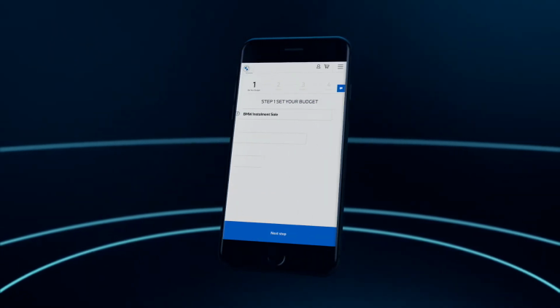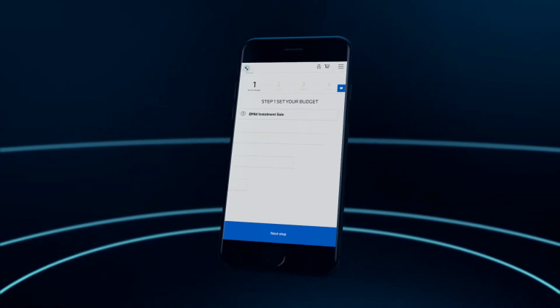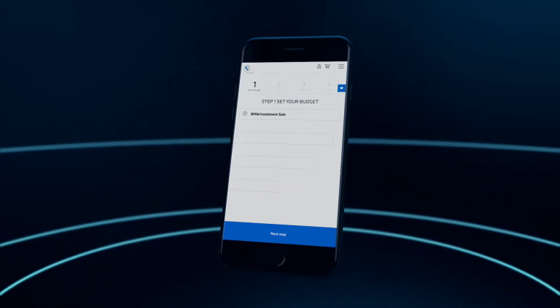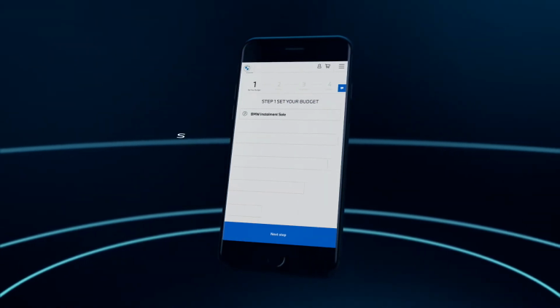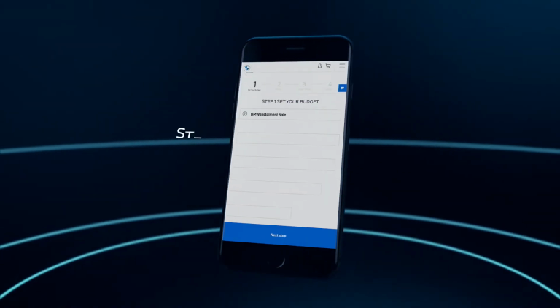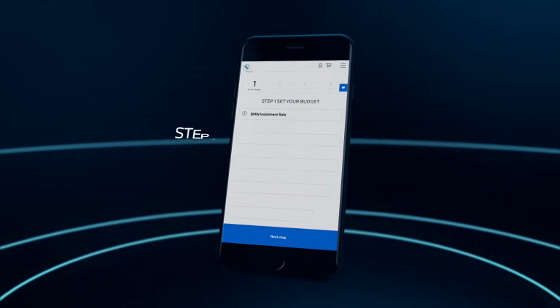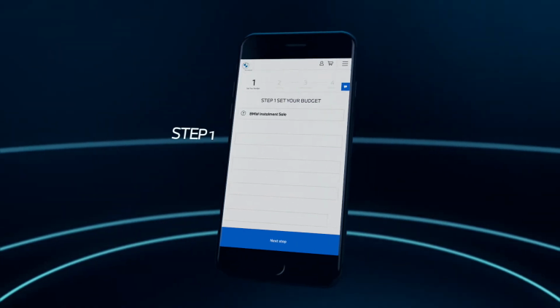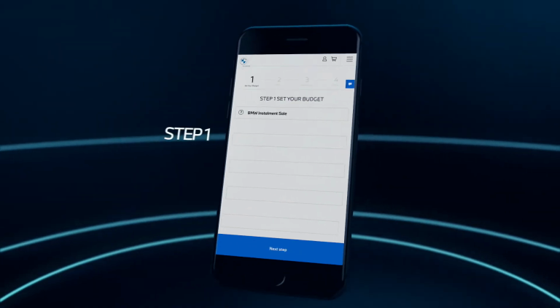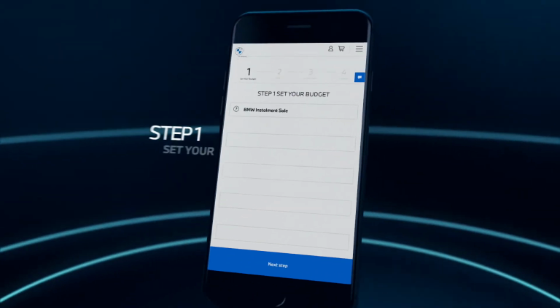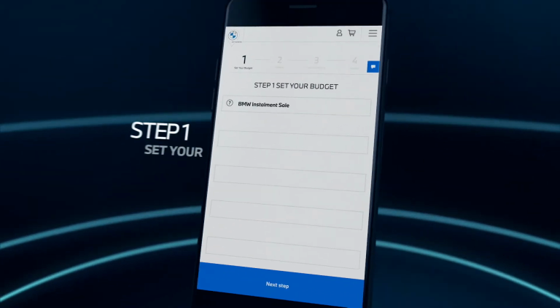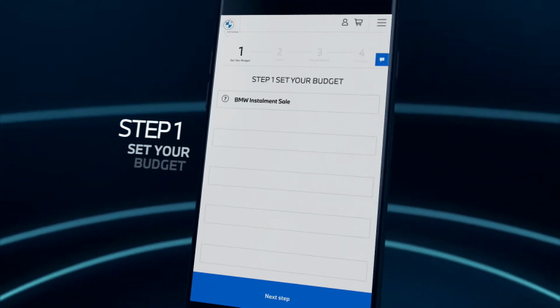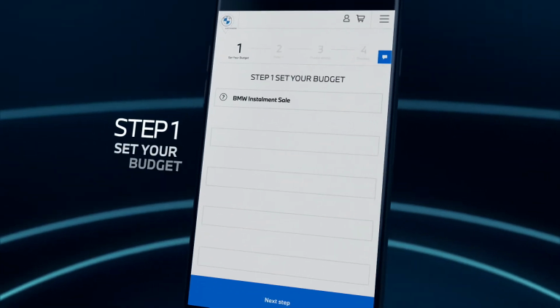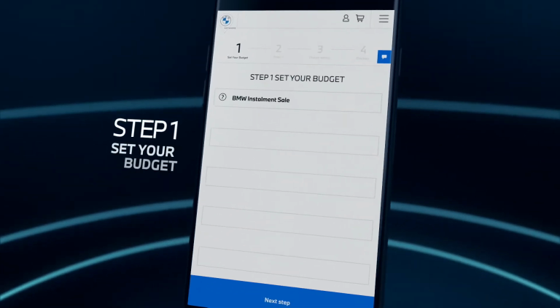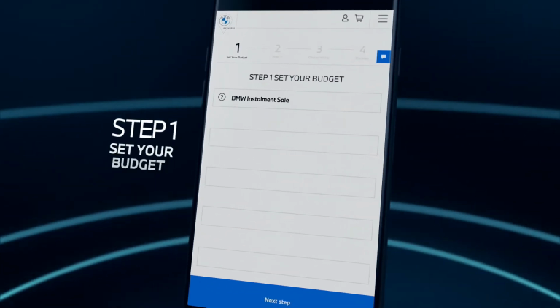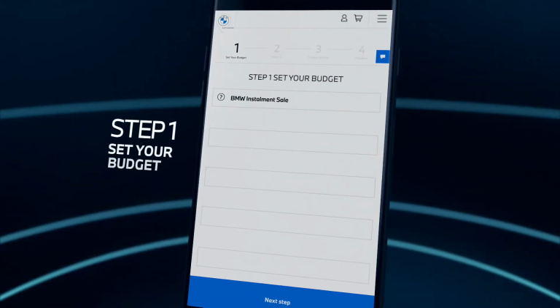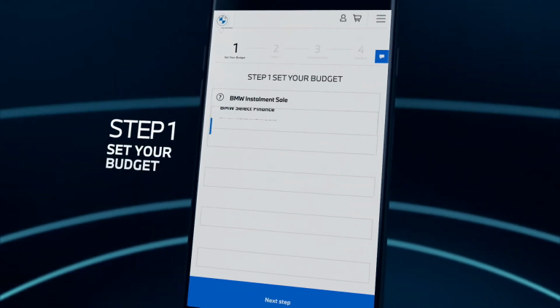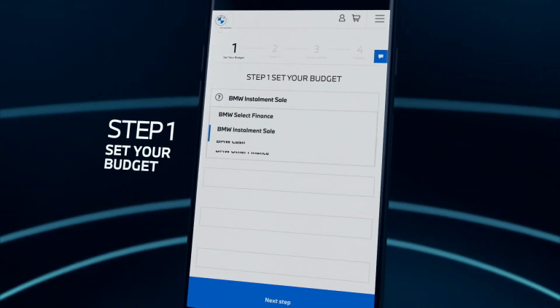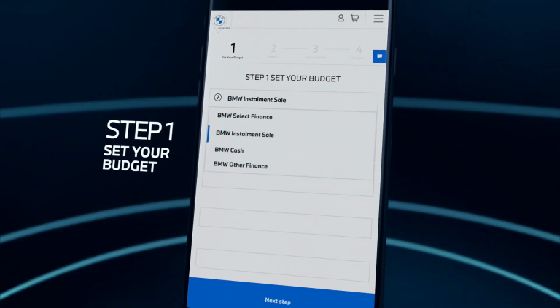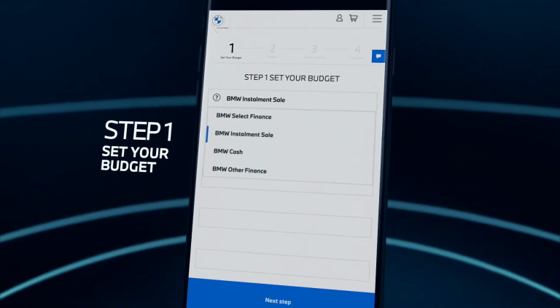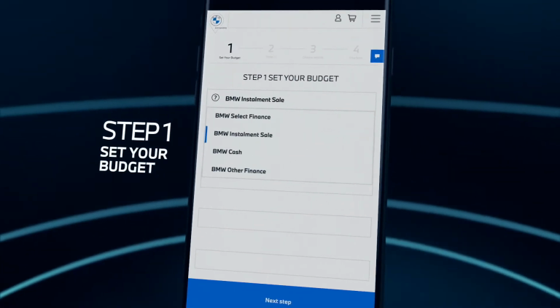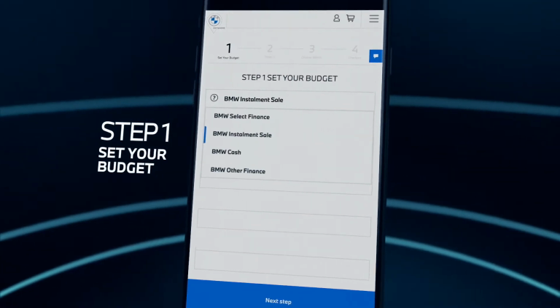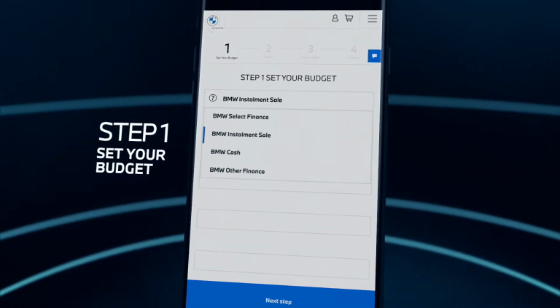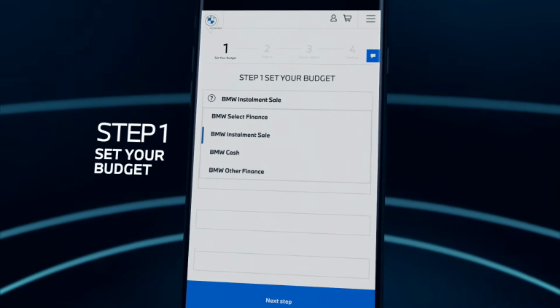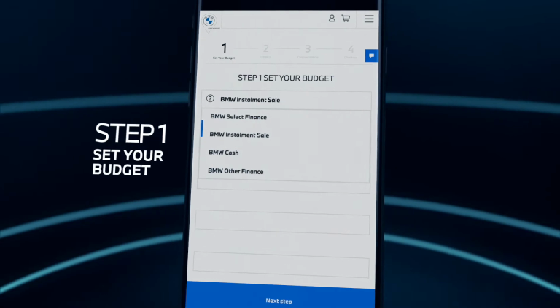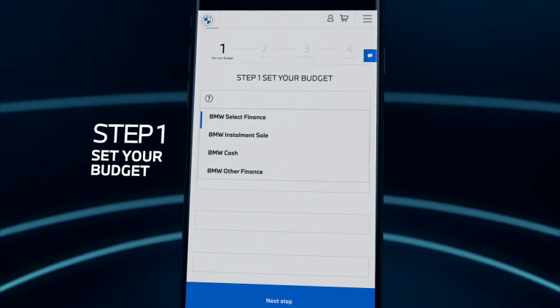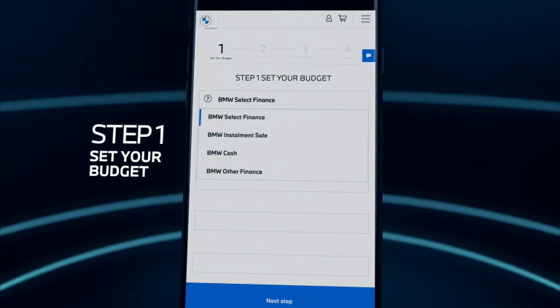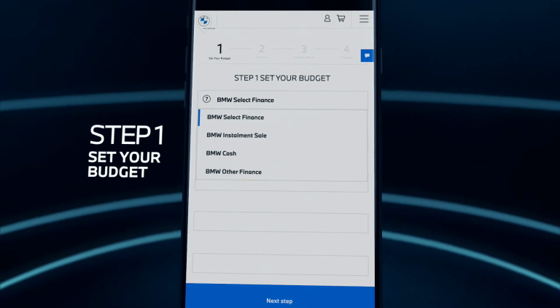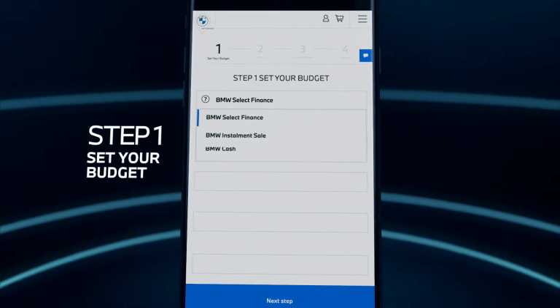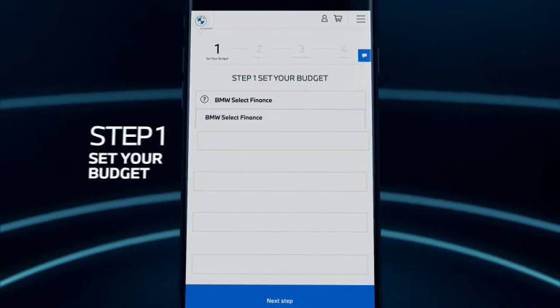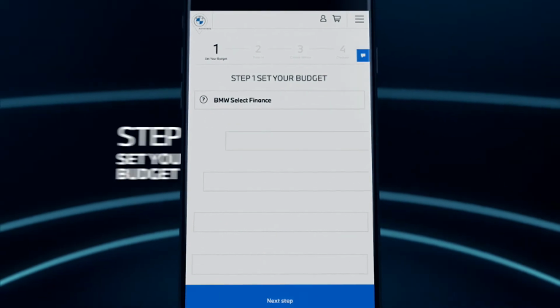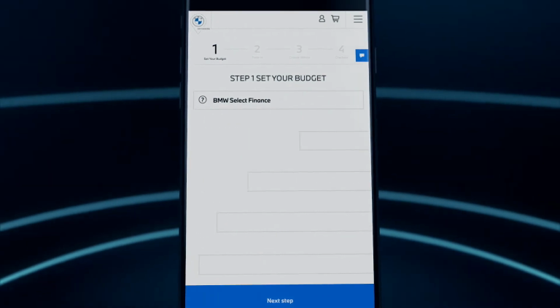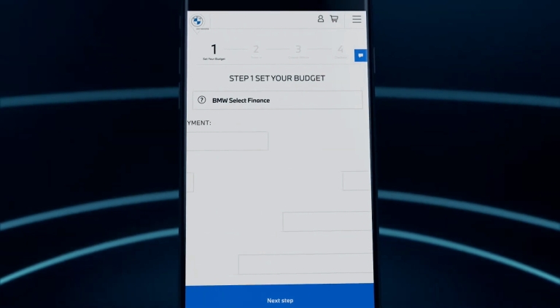First, set your budget. Here you'll choose how you want to finance your vehicle and your payment terms.